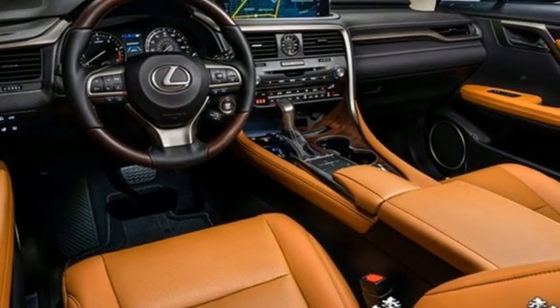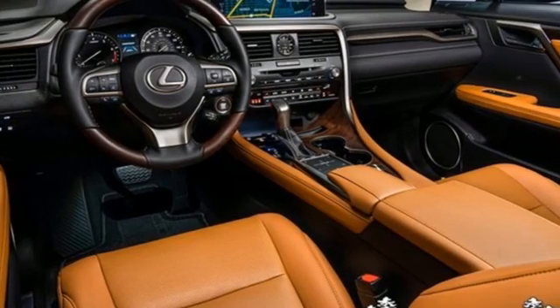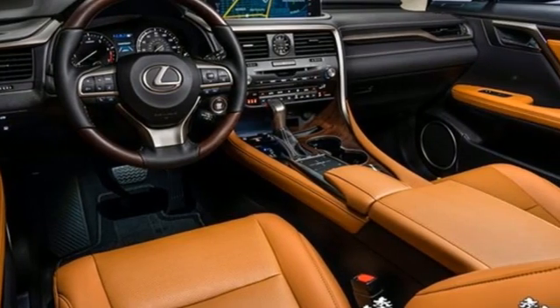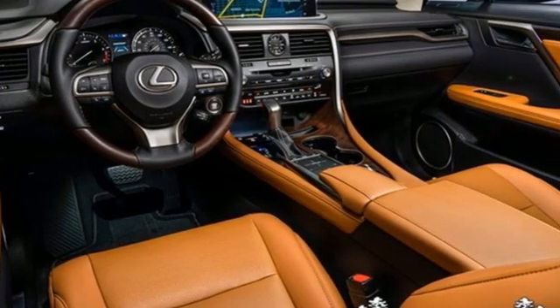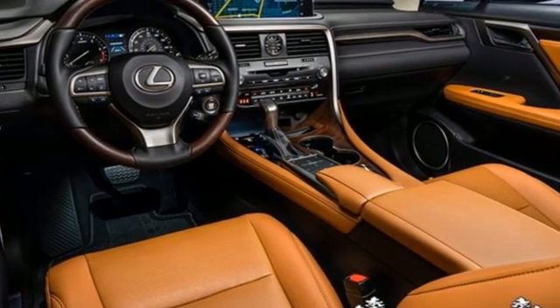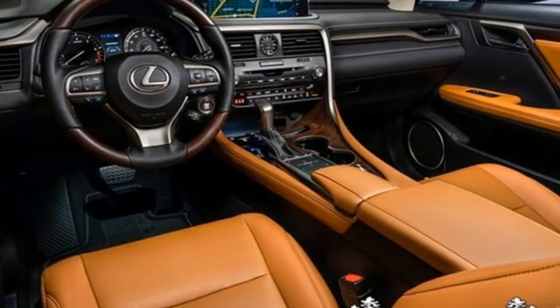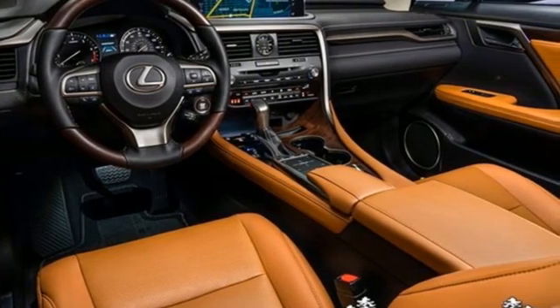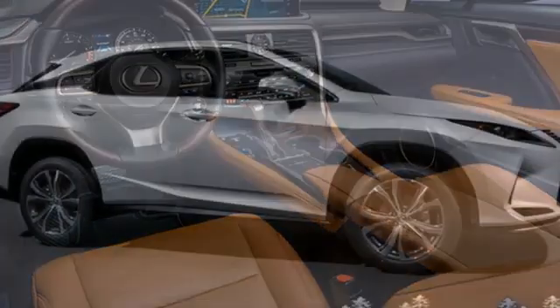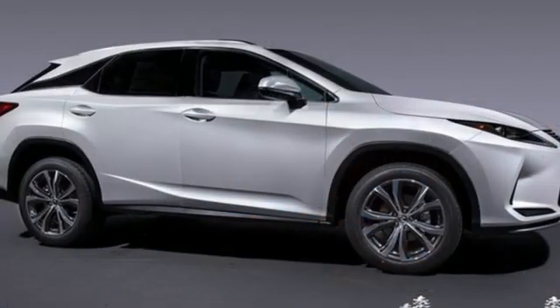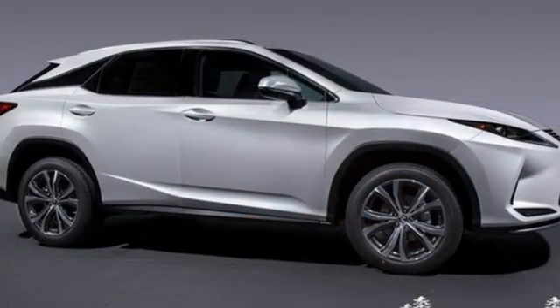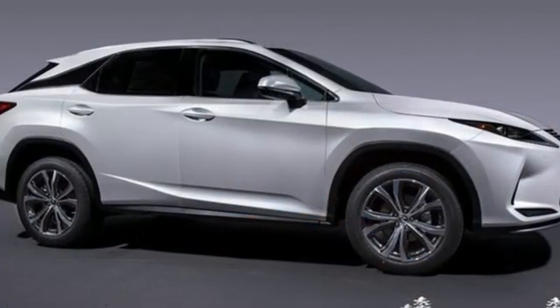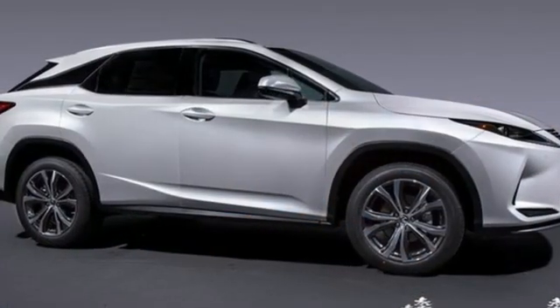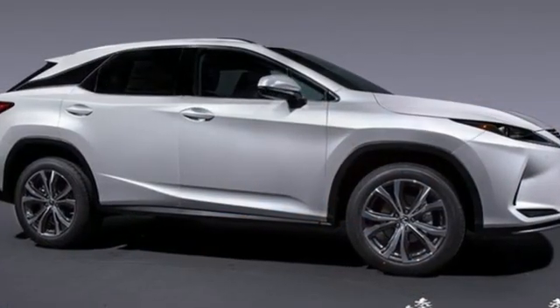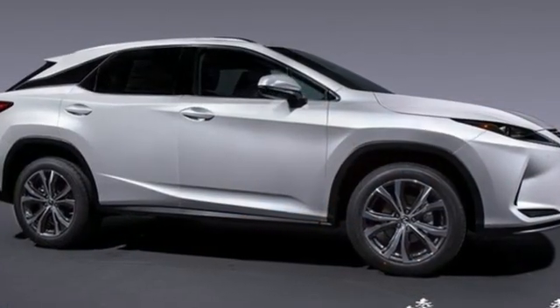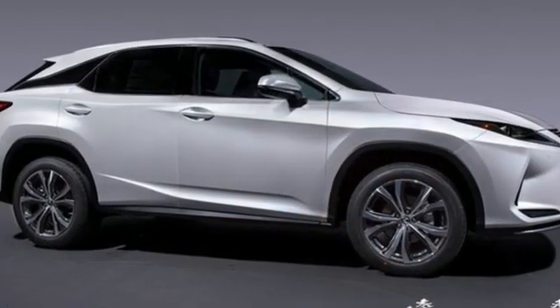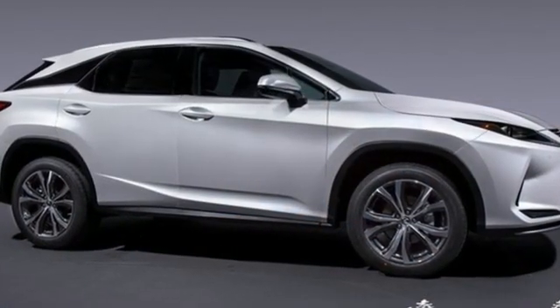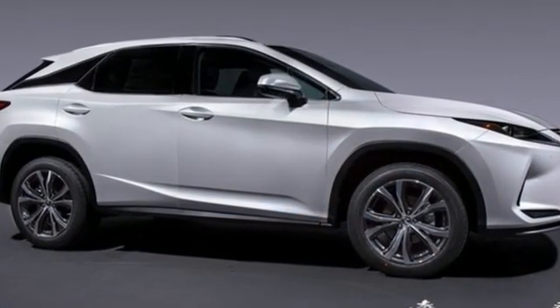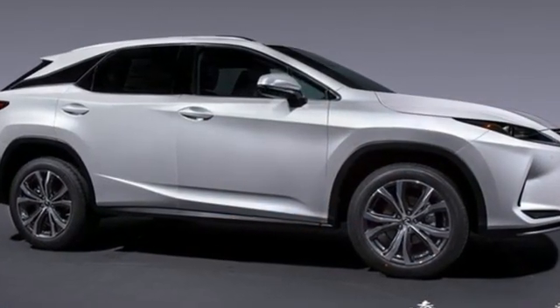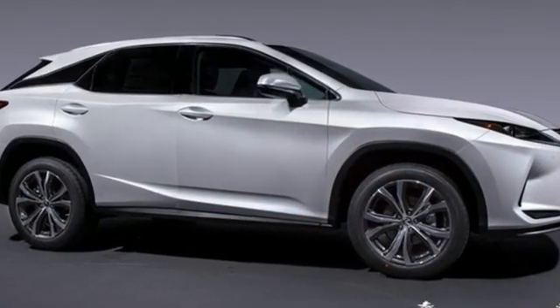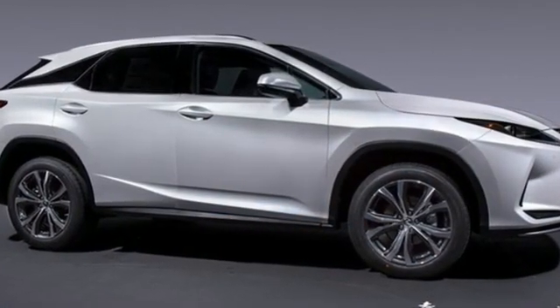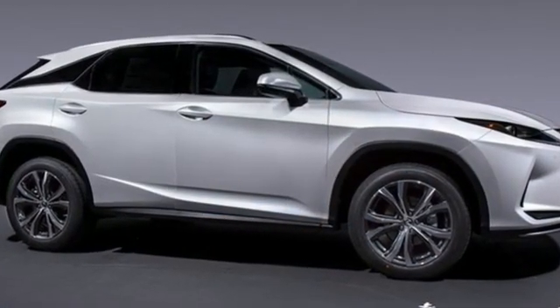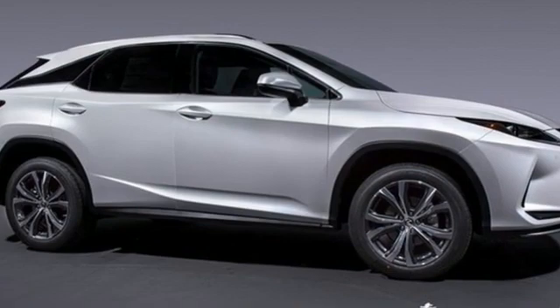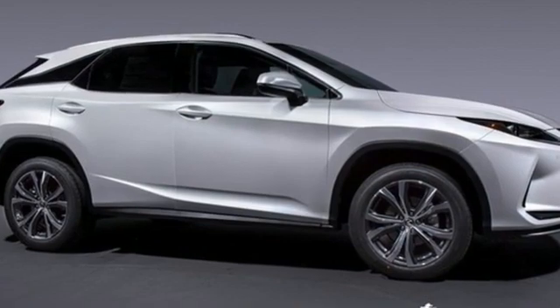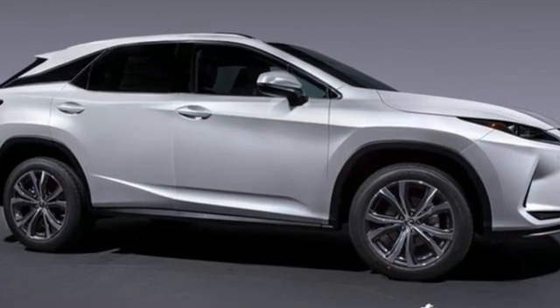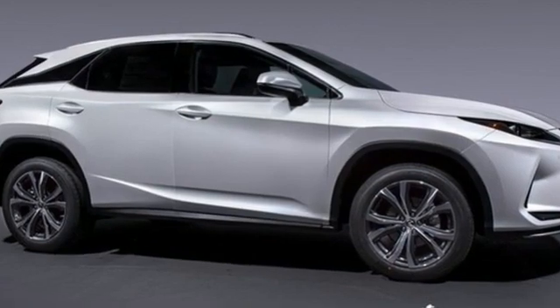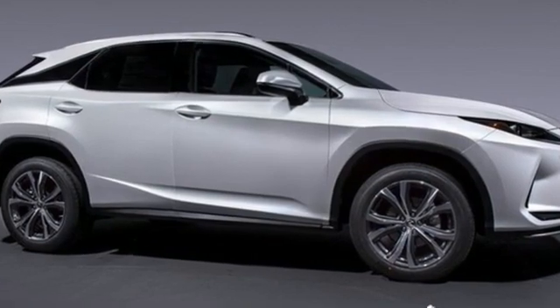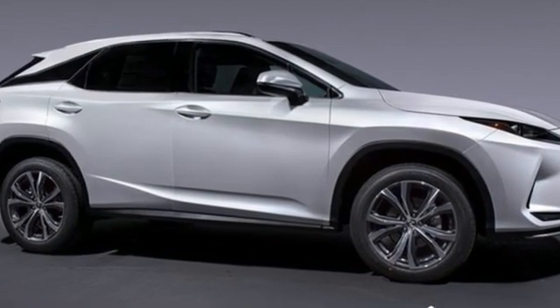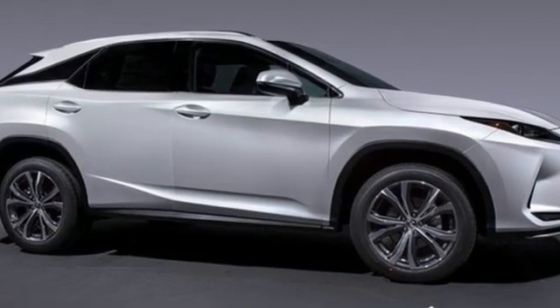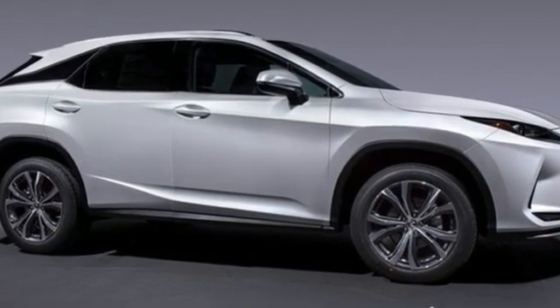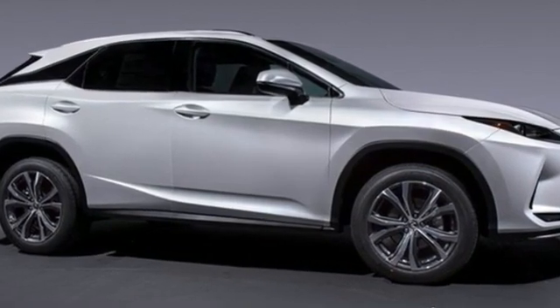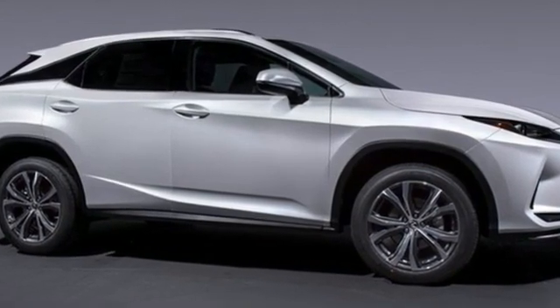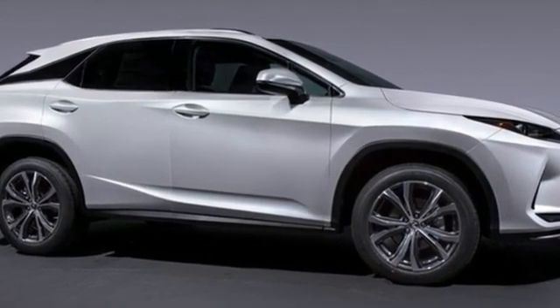Lexus — performance in every detail. Driving is believing. Test drive it today.